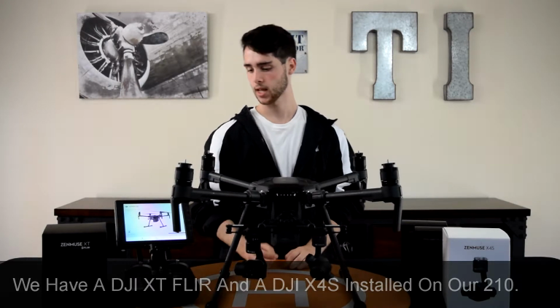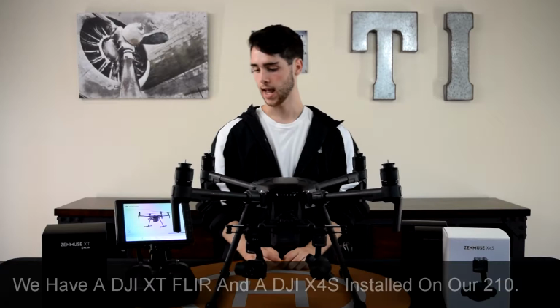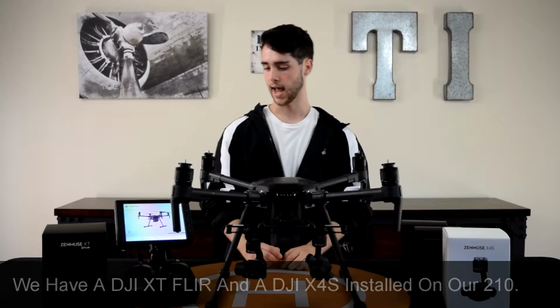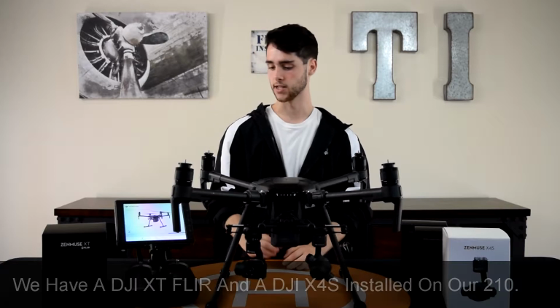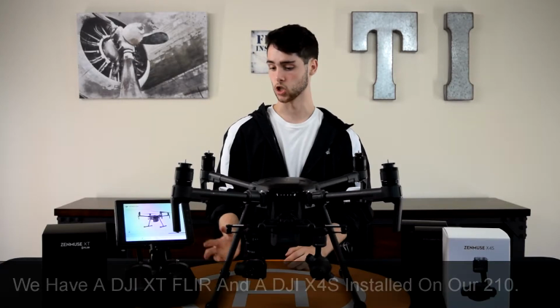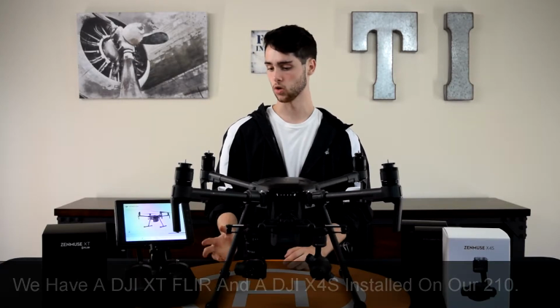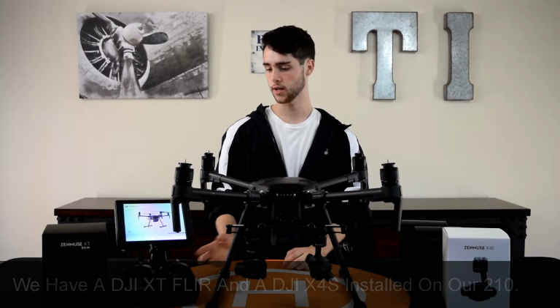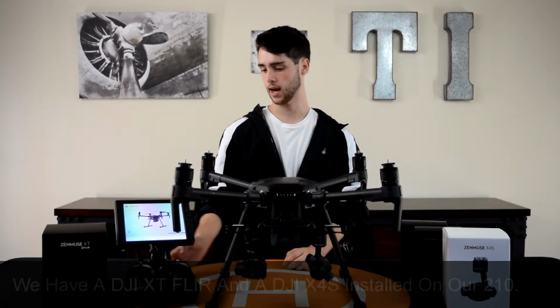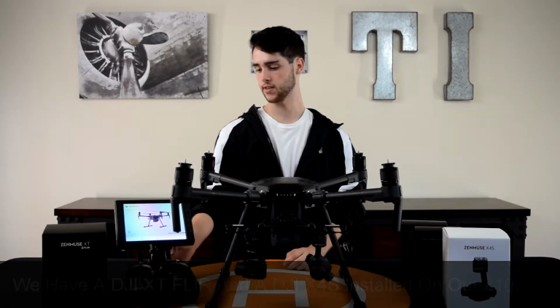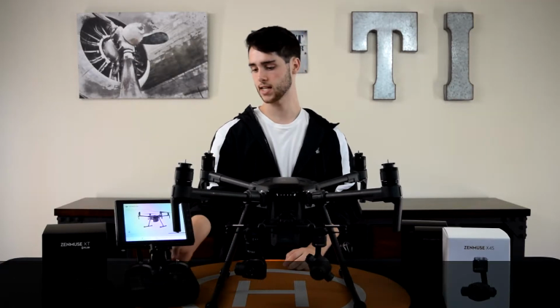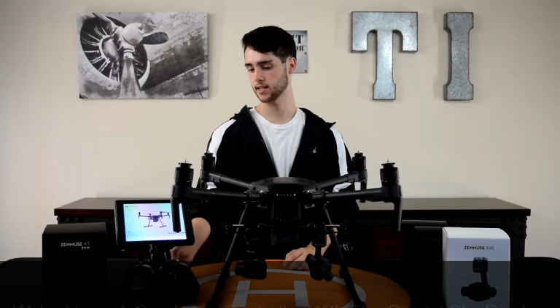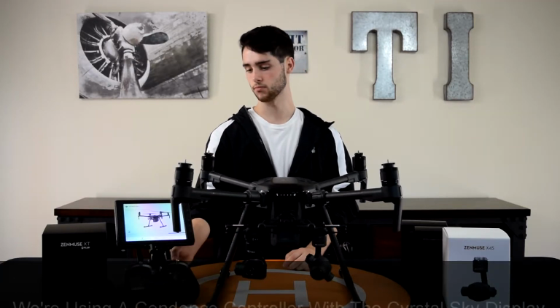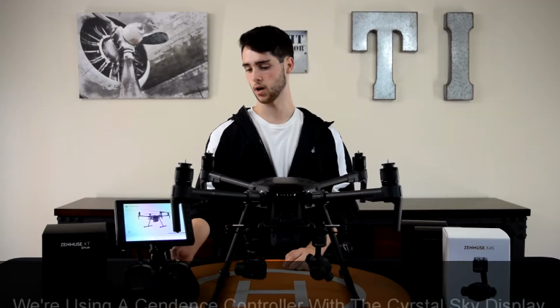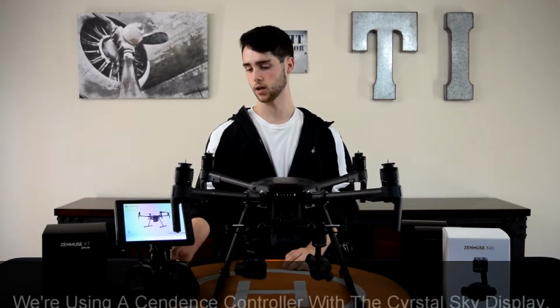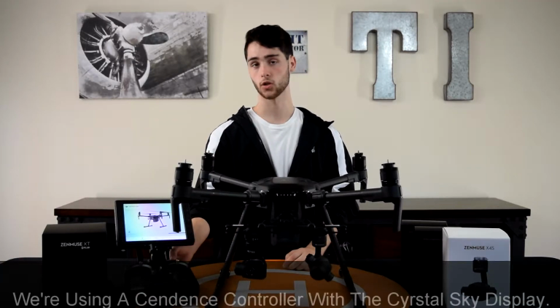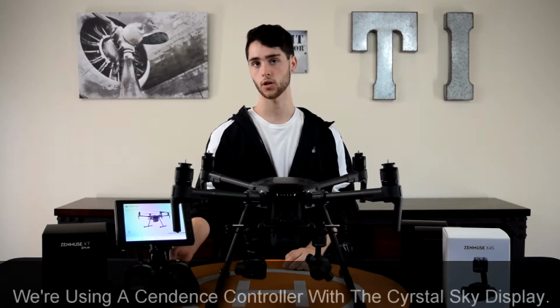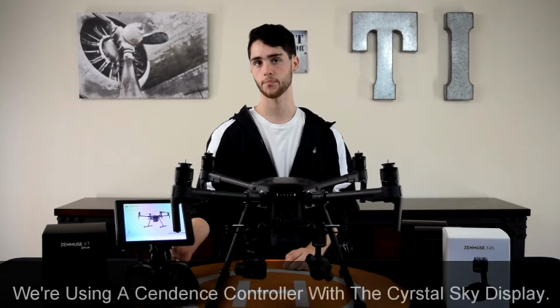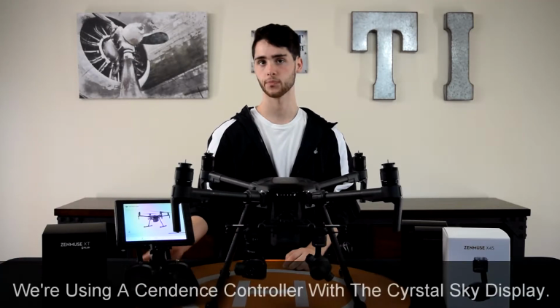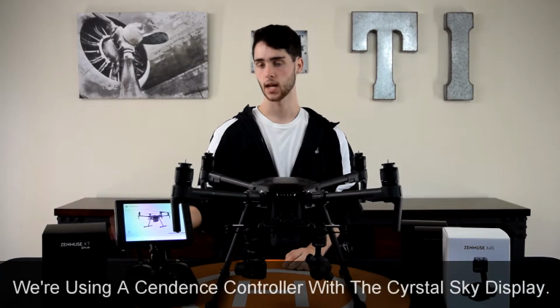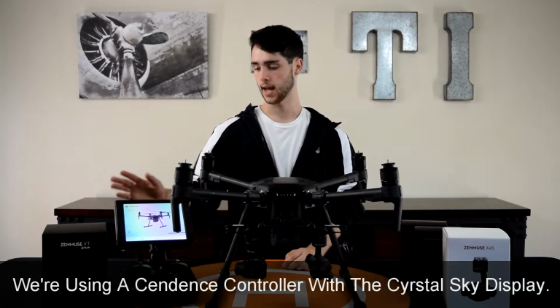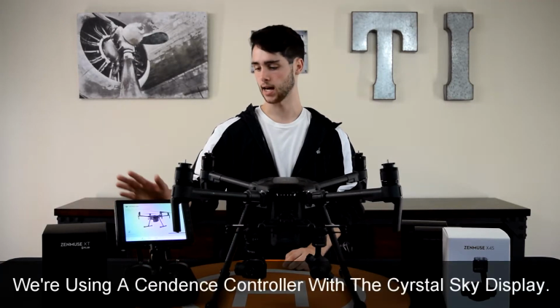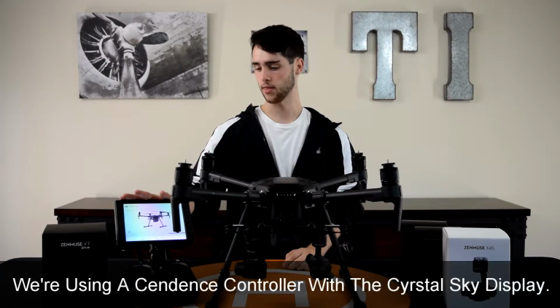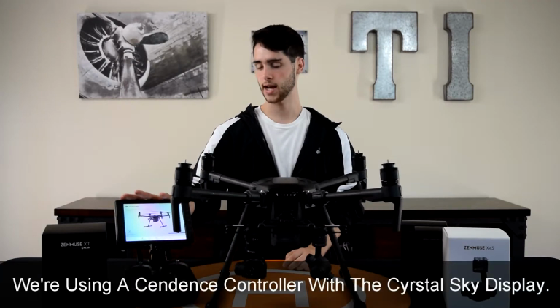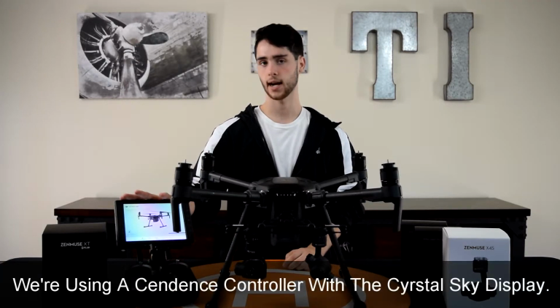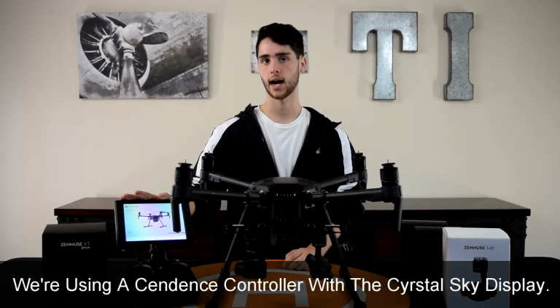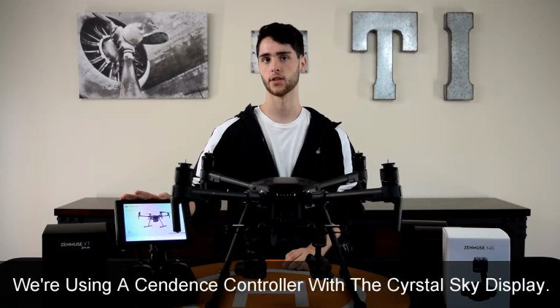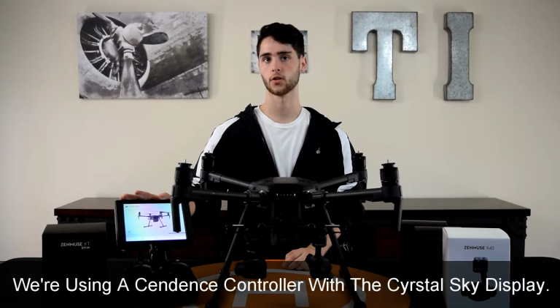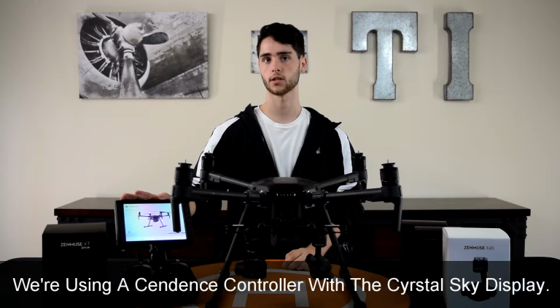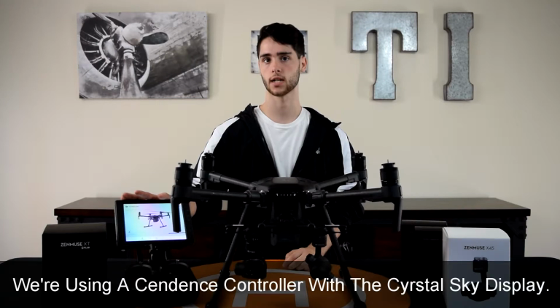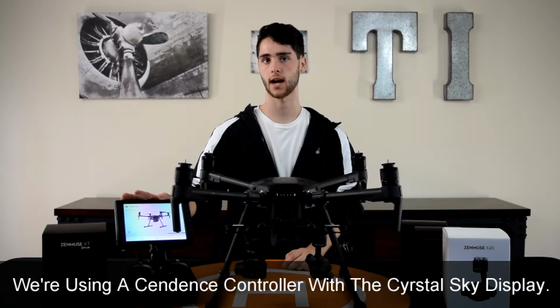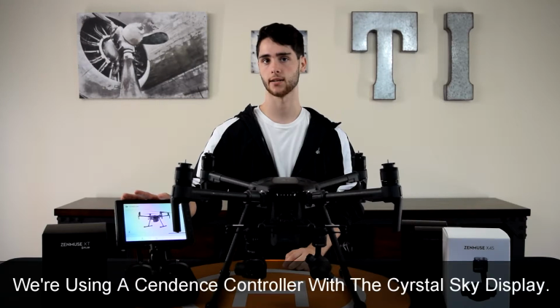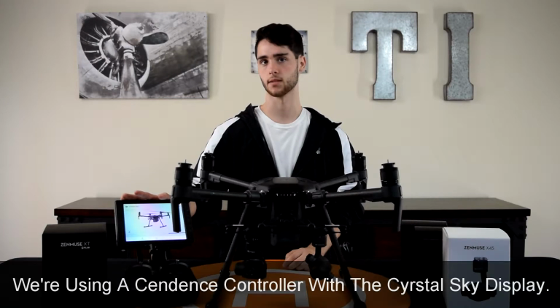And to control it, I have the Cendence controller and on that I have the Crystal Sky display.